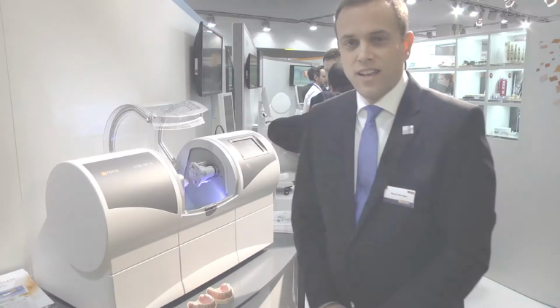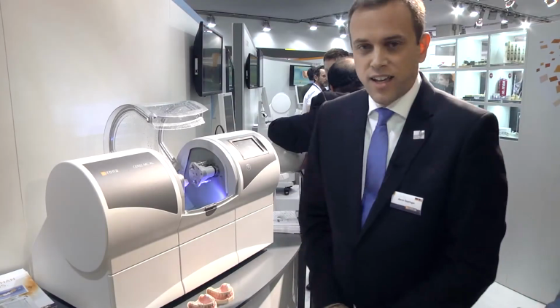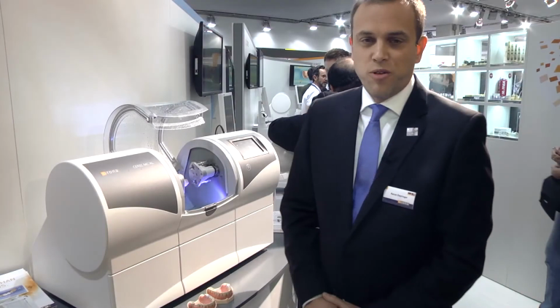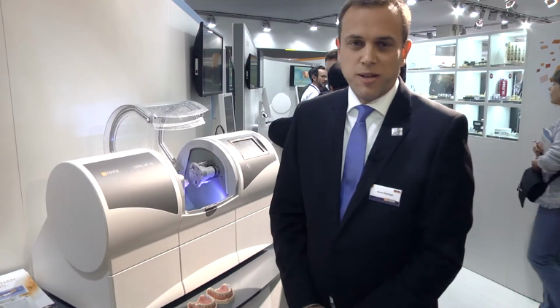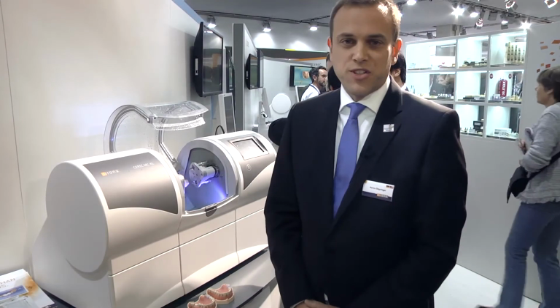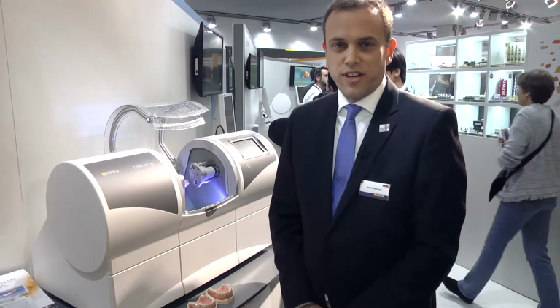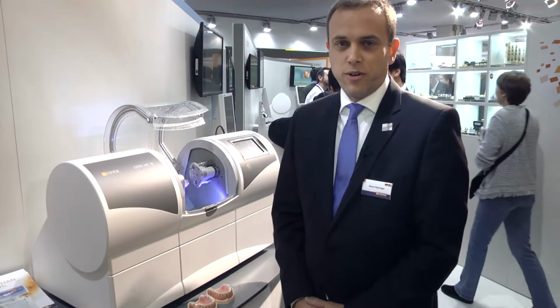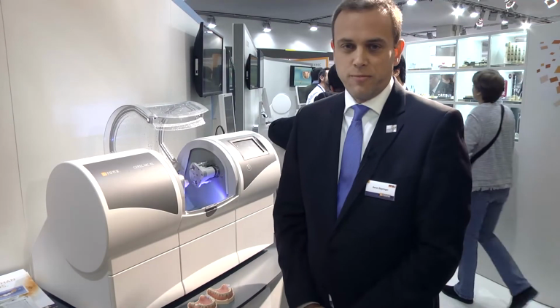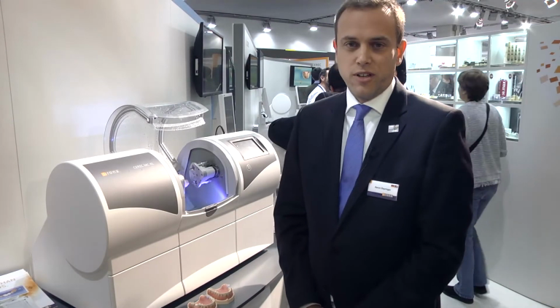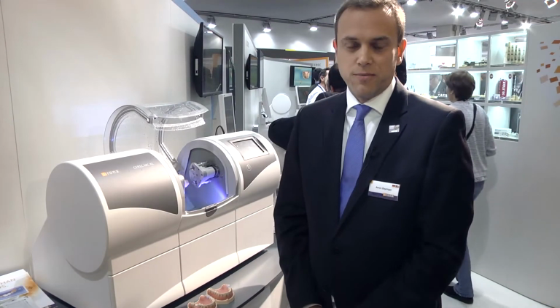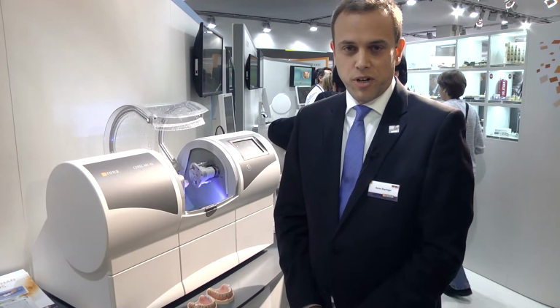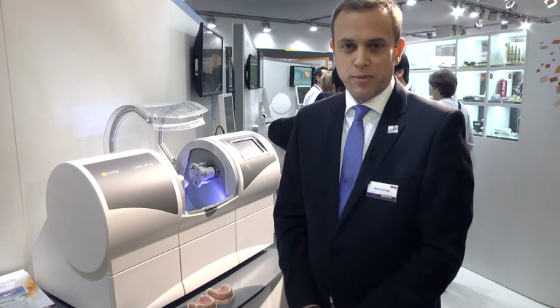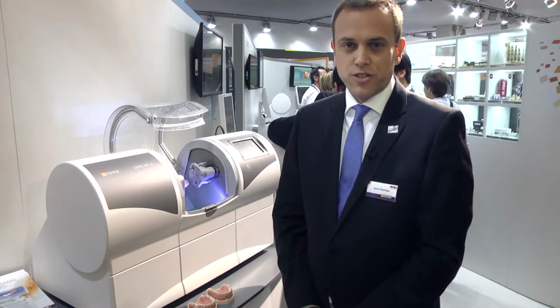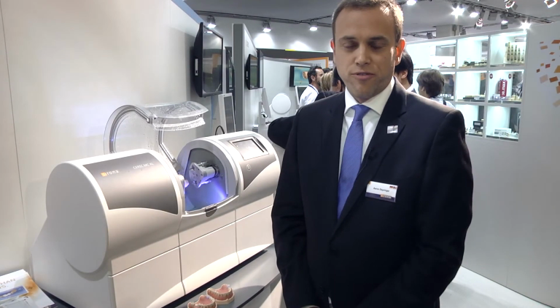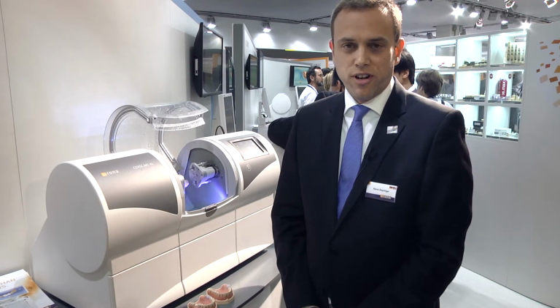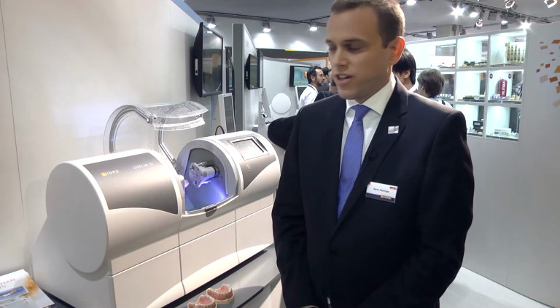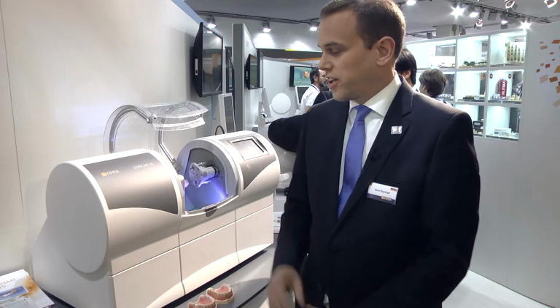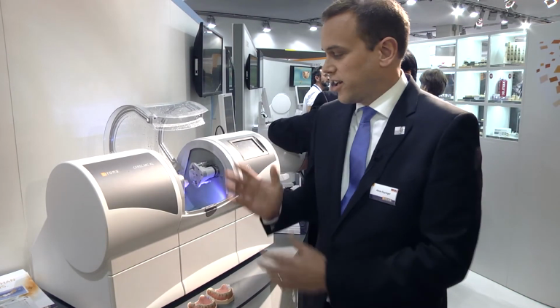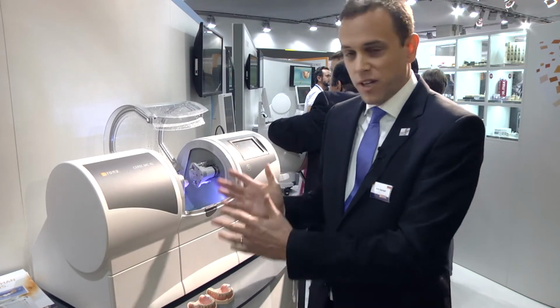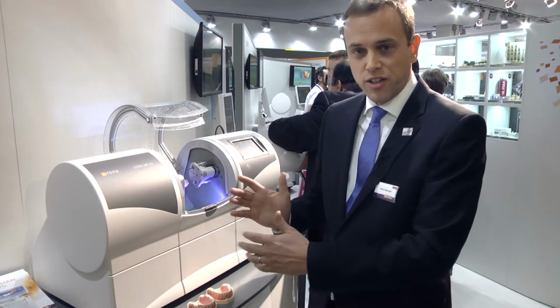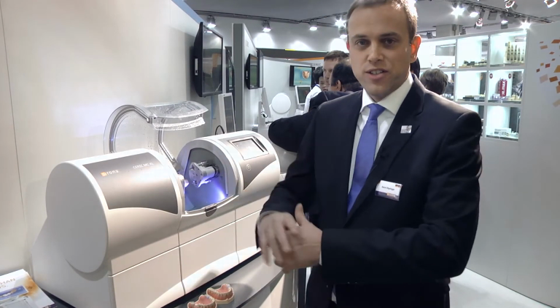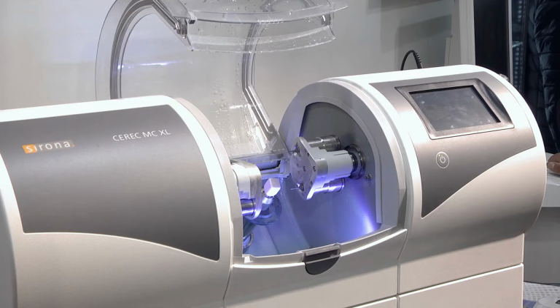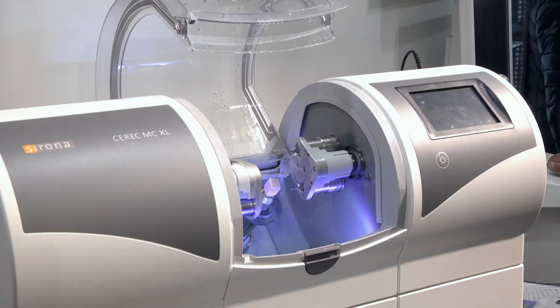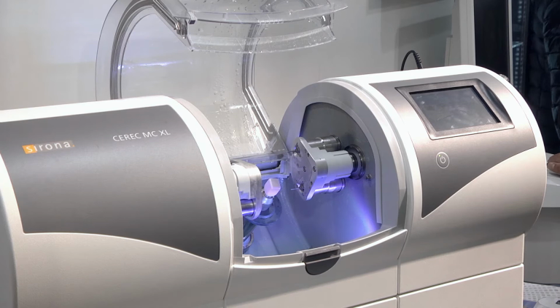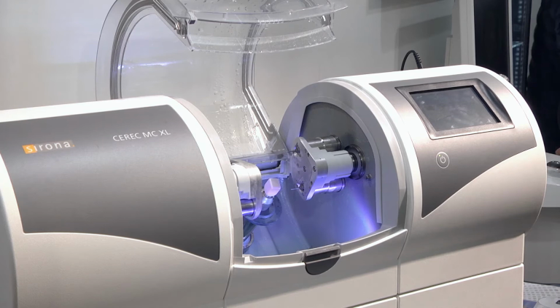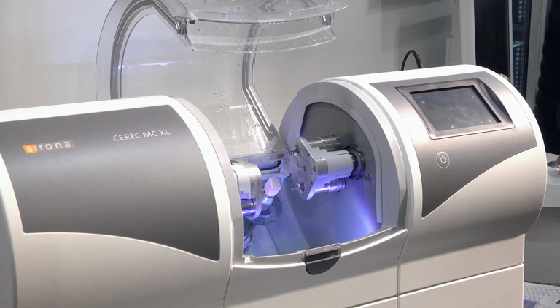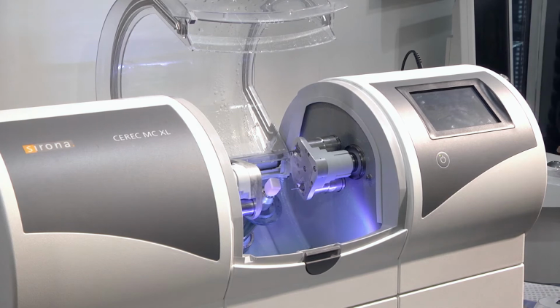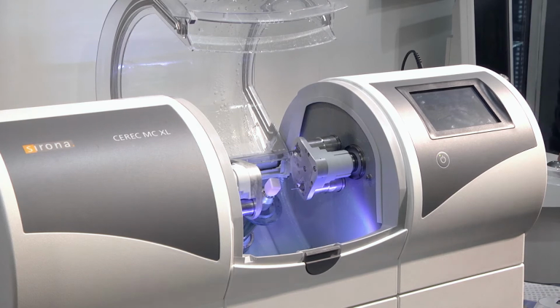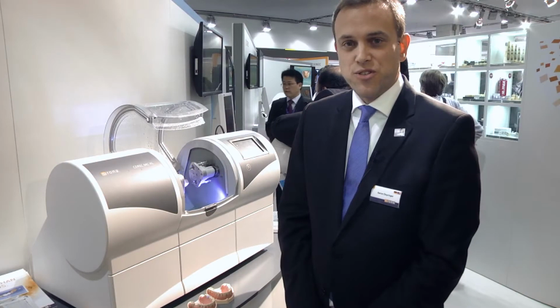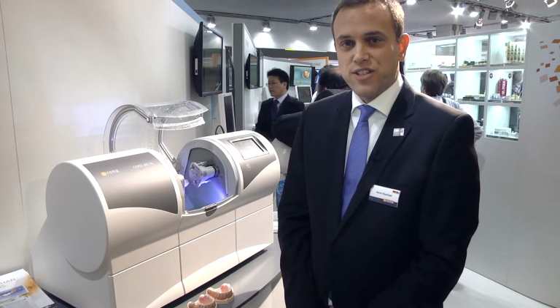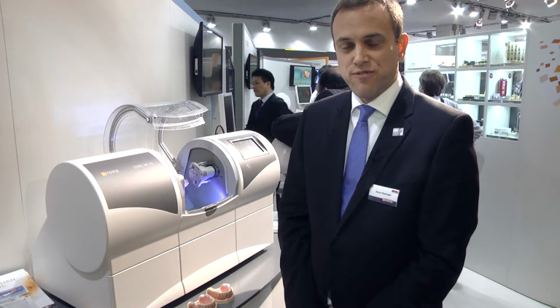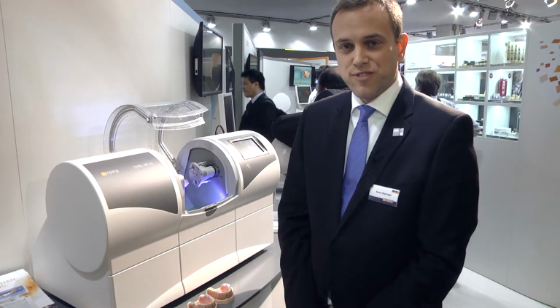Hello, my name is Aaron Debinger. I'm the product manager for our CEREC milling units. Welcome to the IDS 2015.